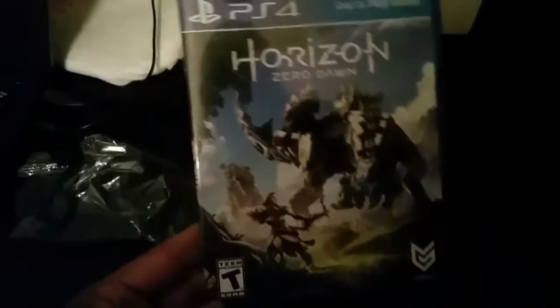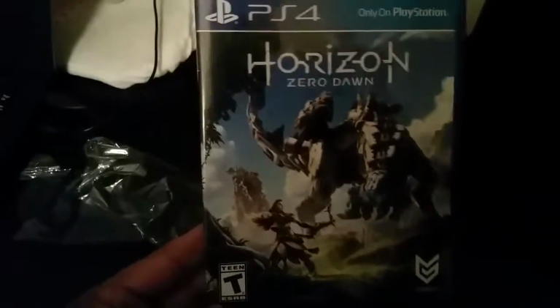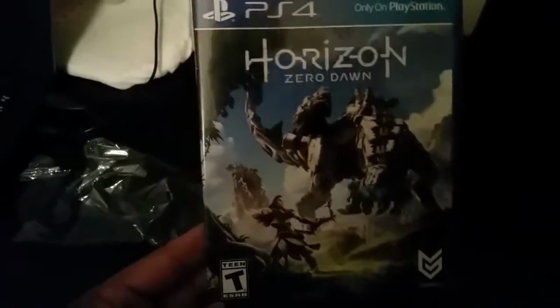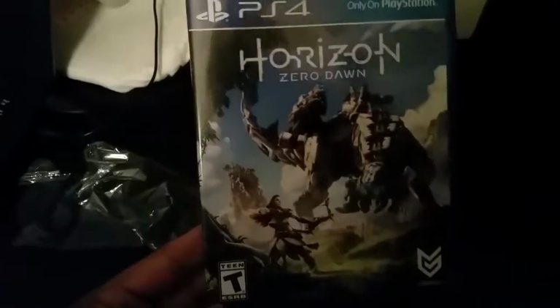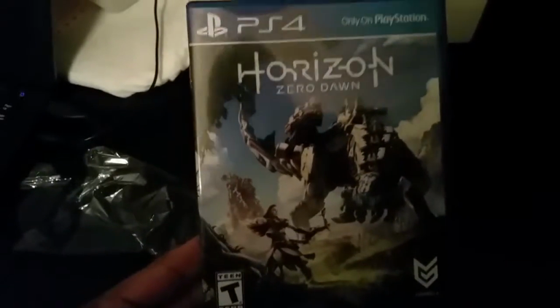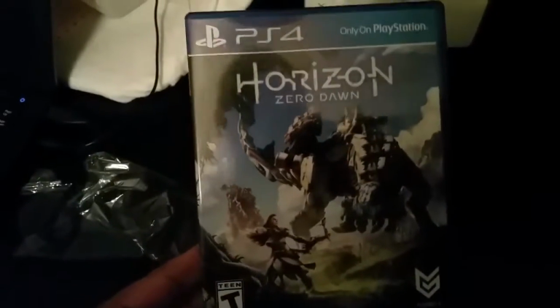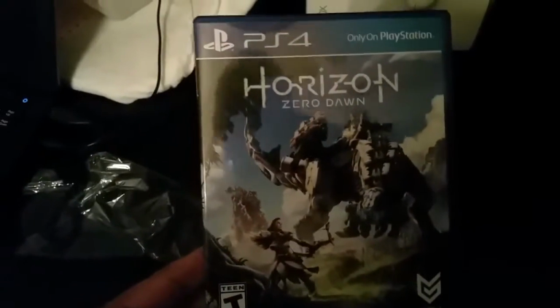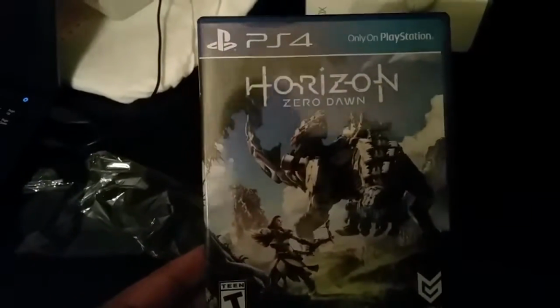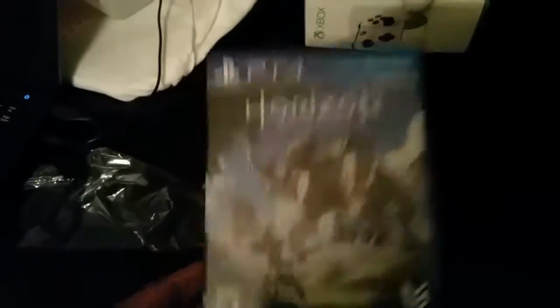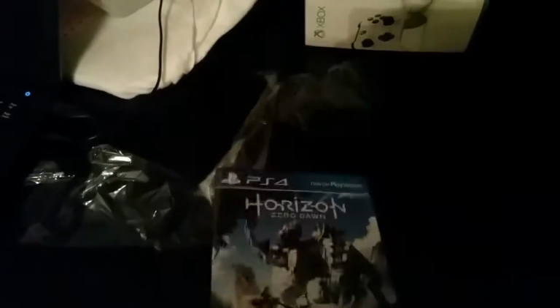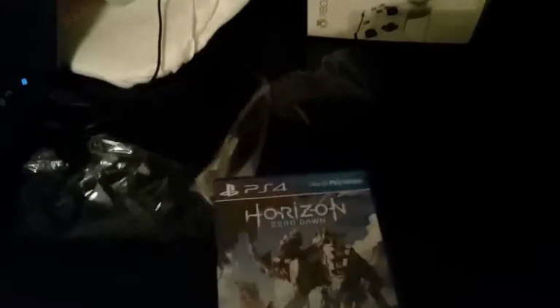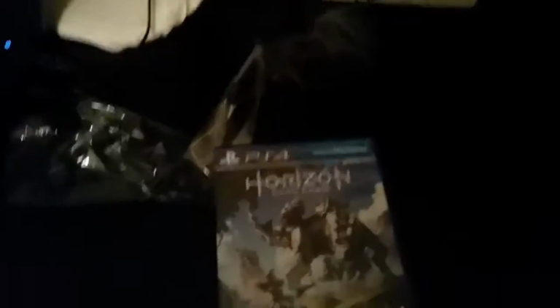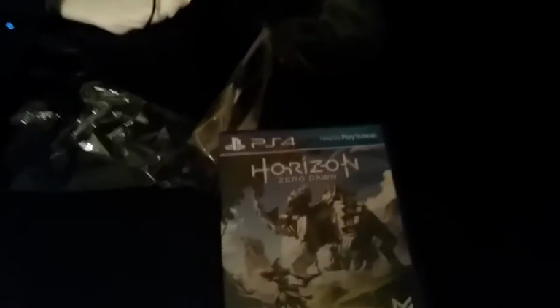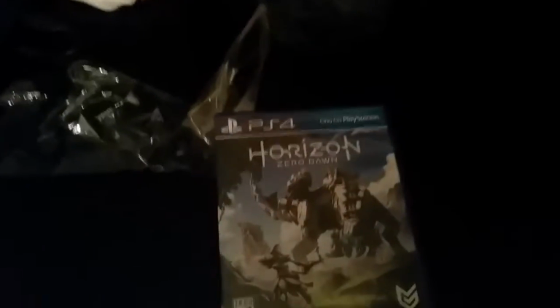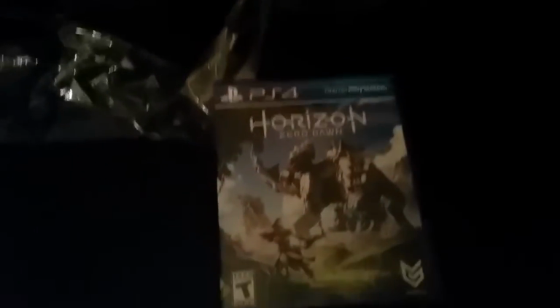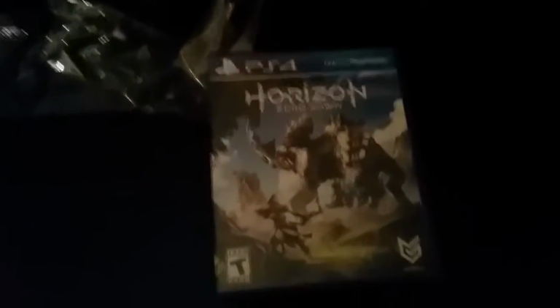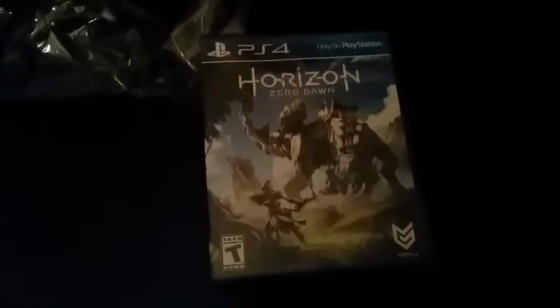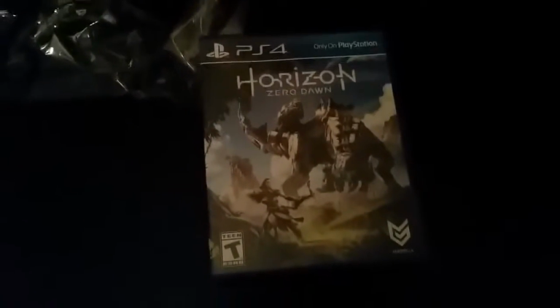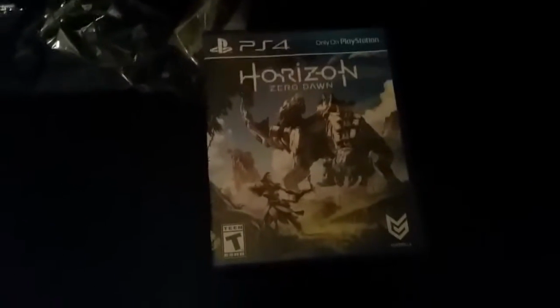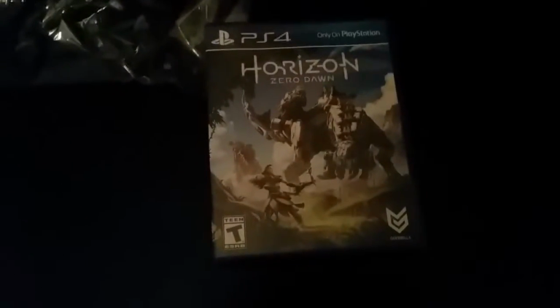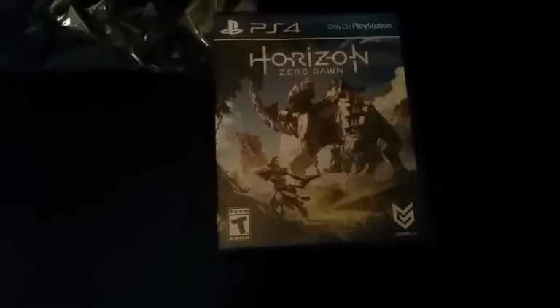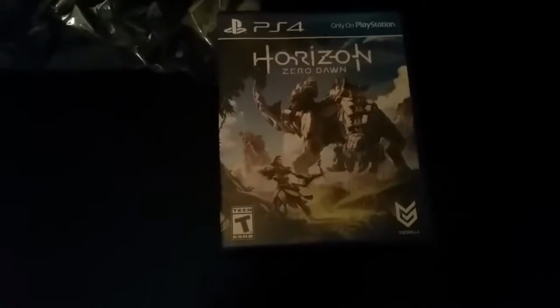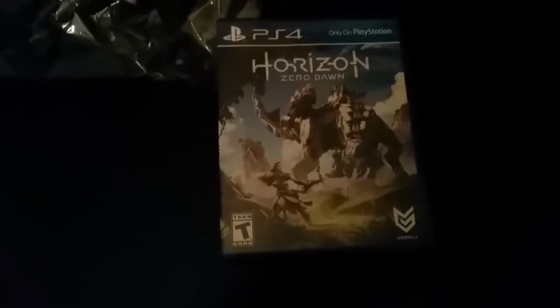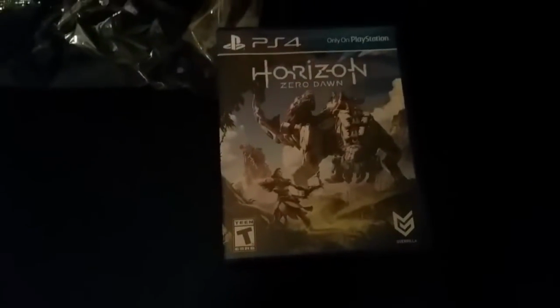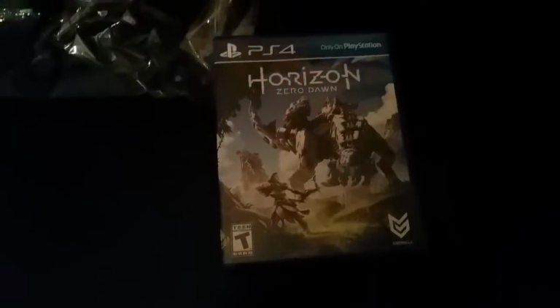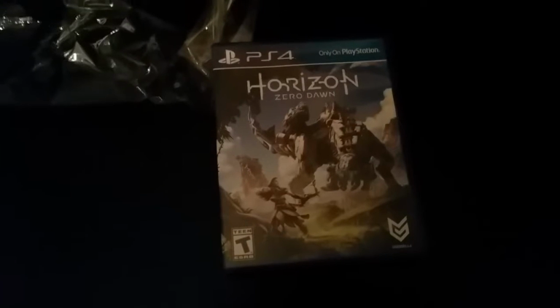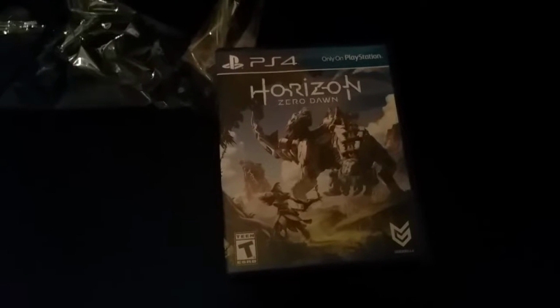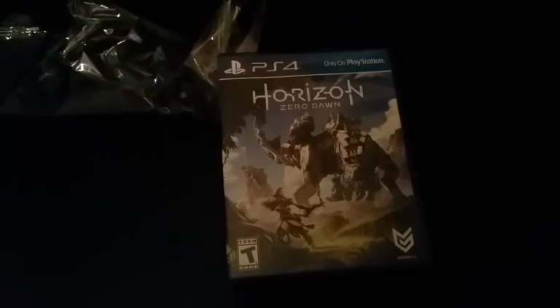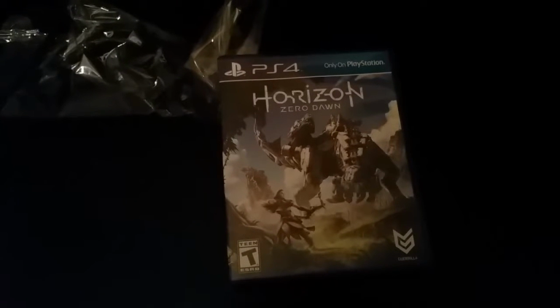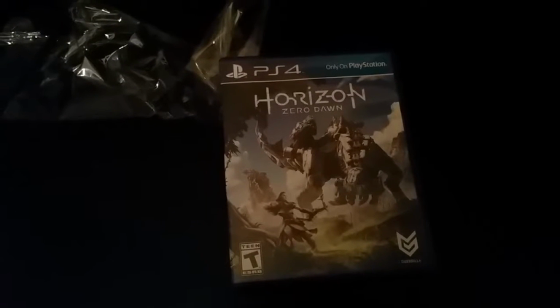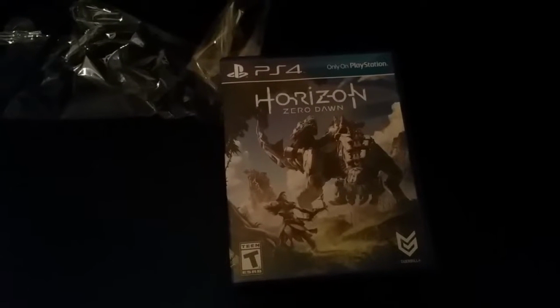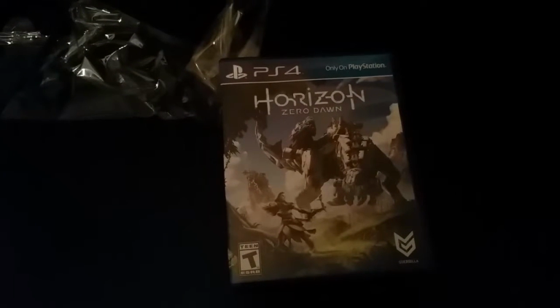Yeah, so this is it people — I'm ready to play Horizon Zero Dawn from Guerrilla Games. I will see you guys later. Peace, keep it gaming.